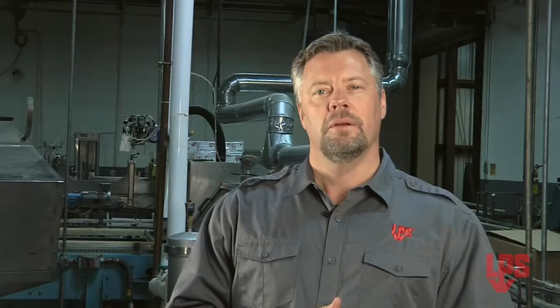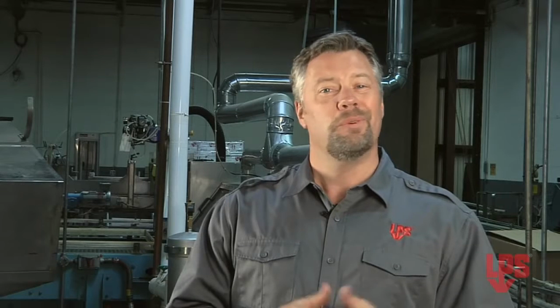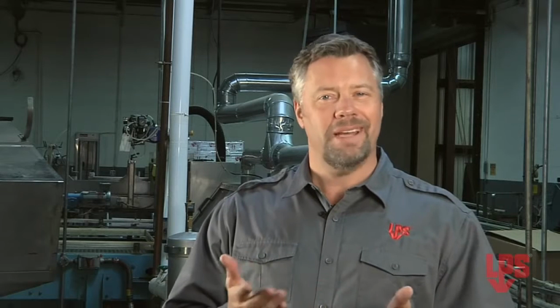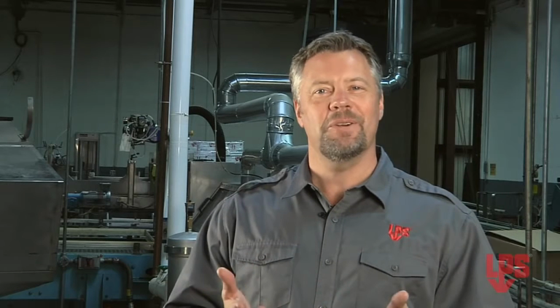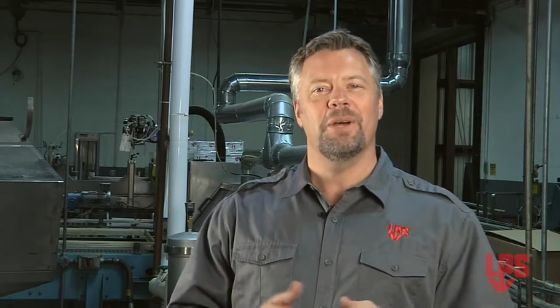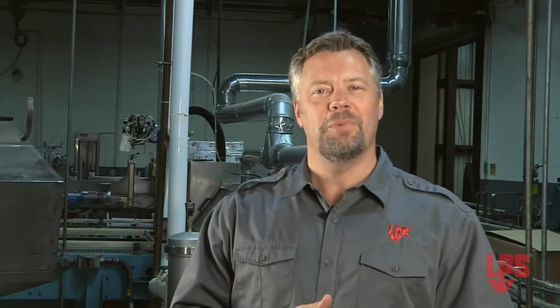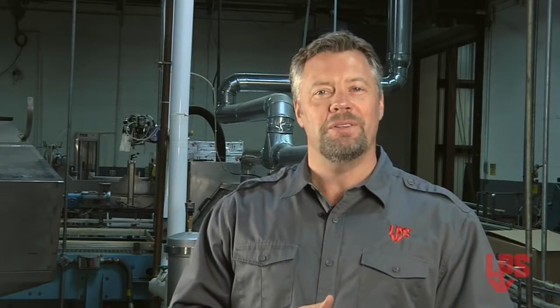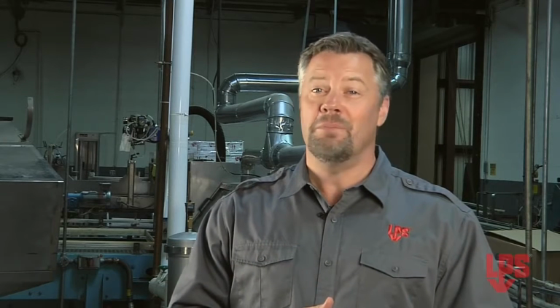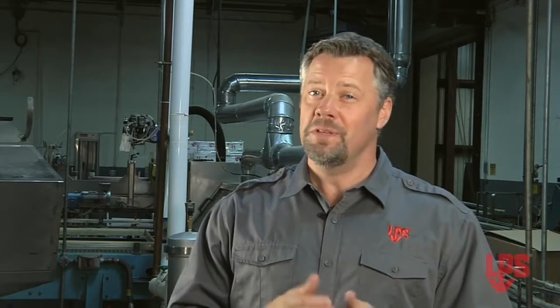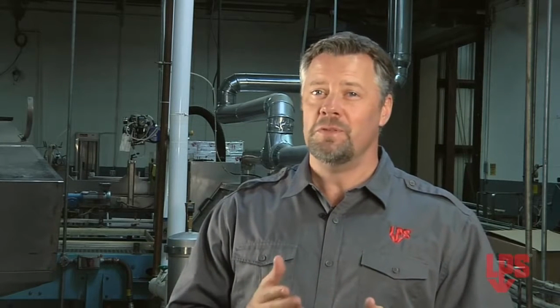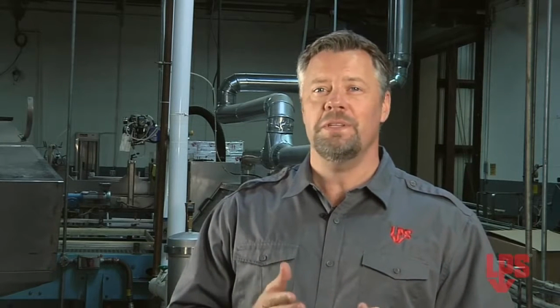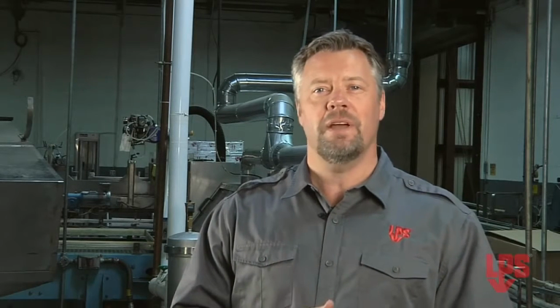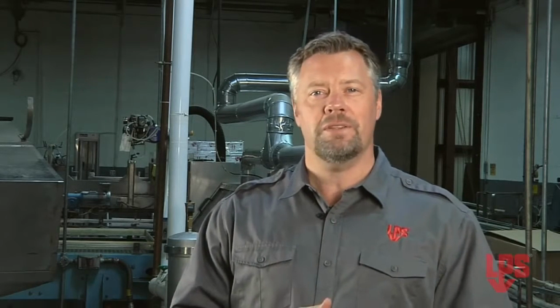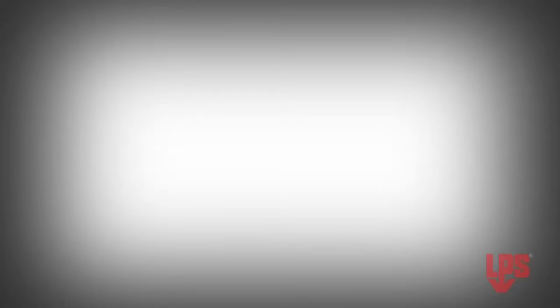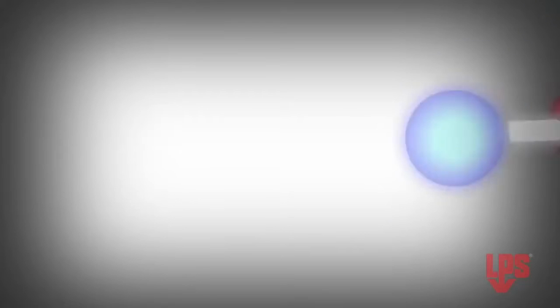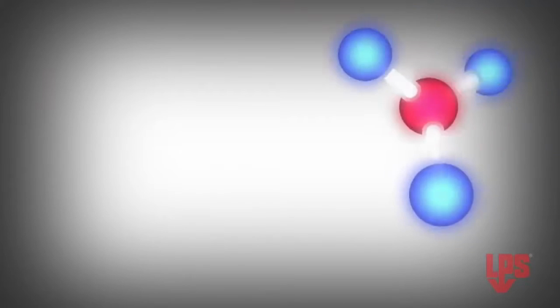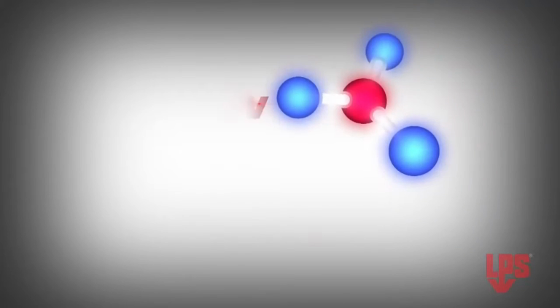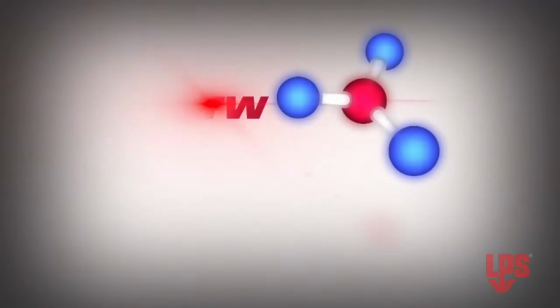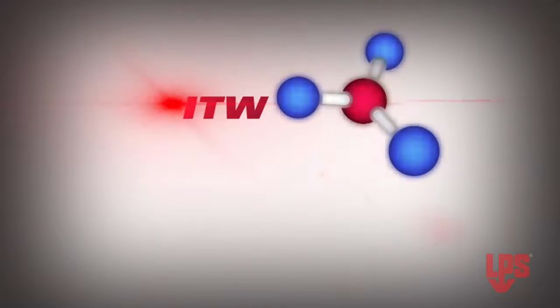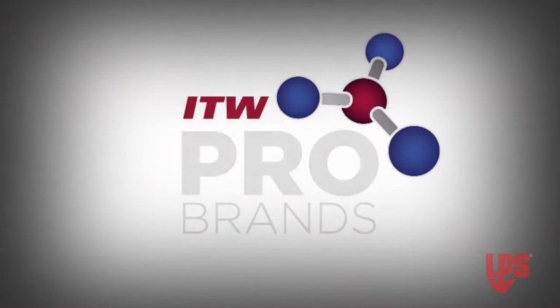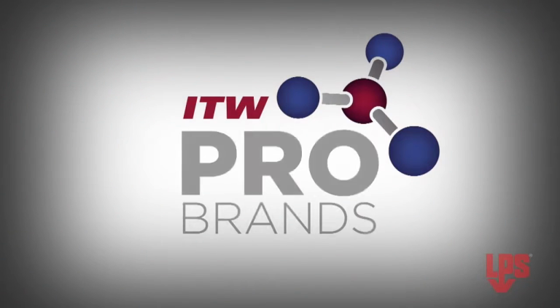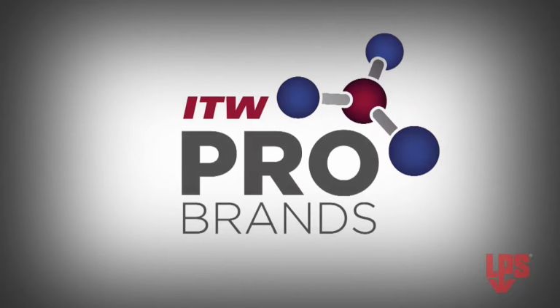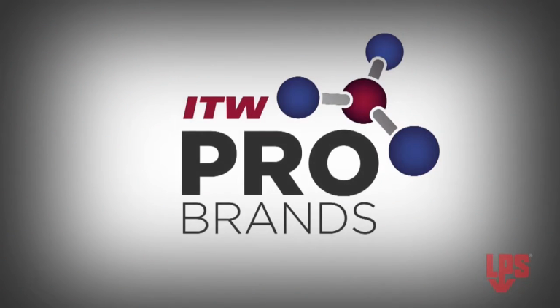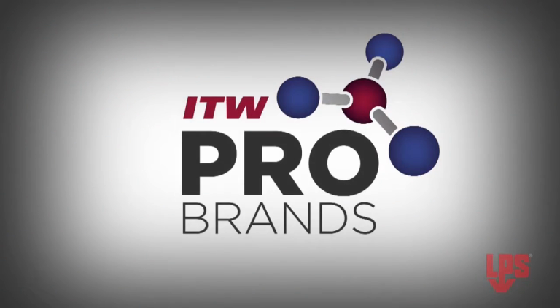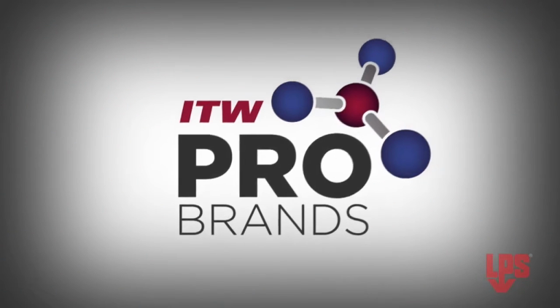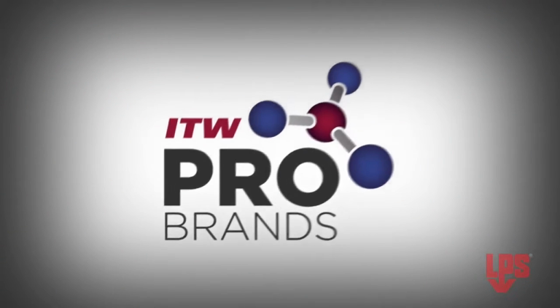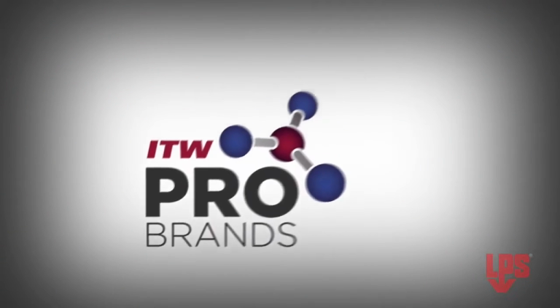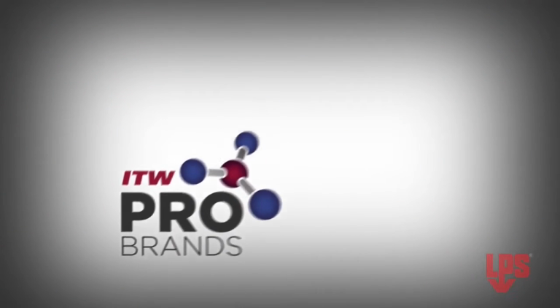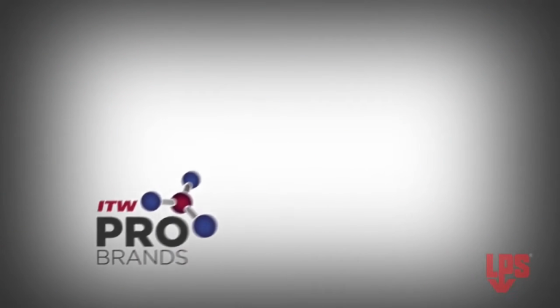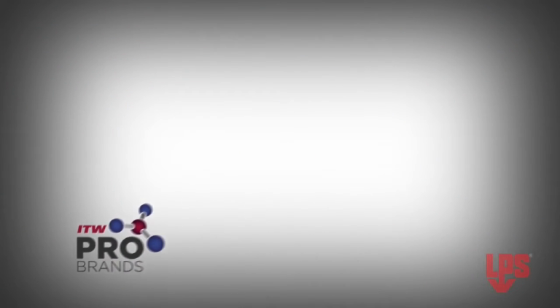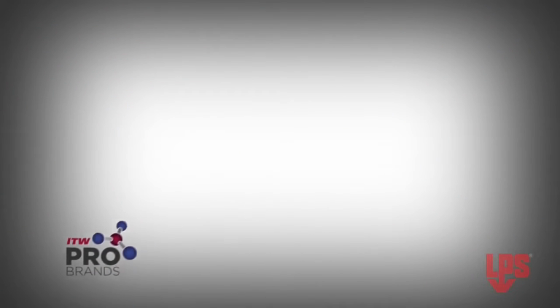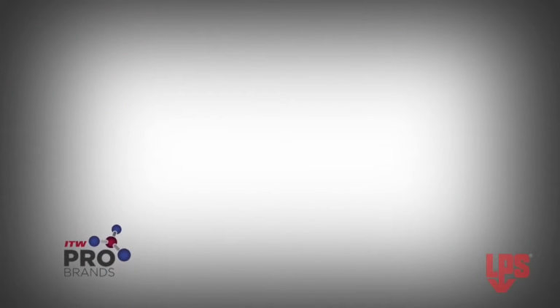Protect your metal parts and most expensive assets with a performance leader. Place your order for LPS3 today.